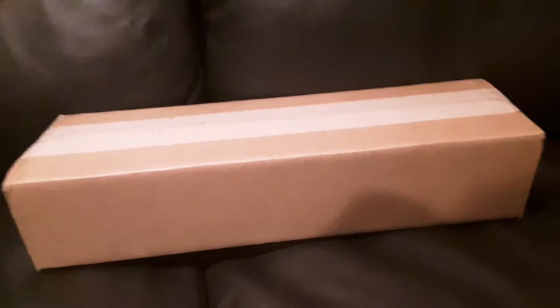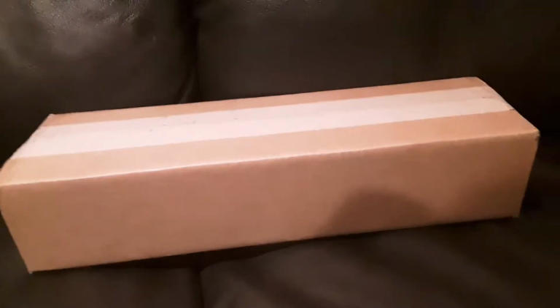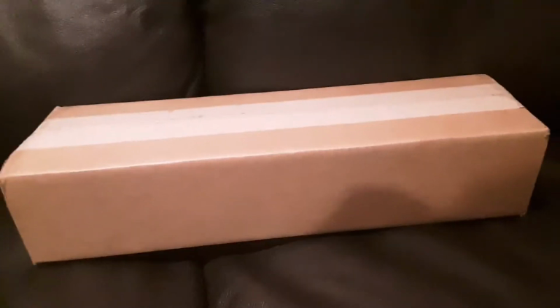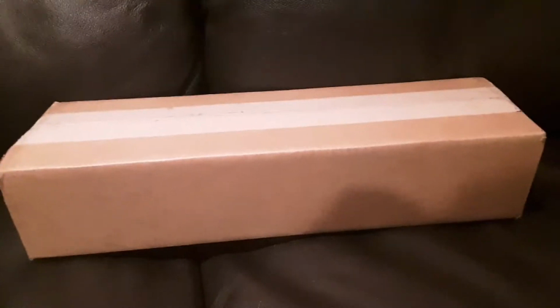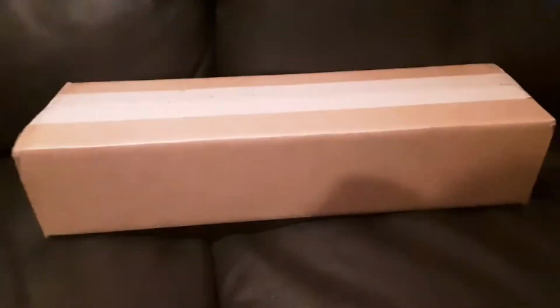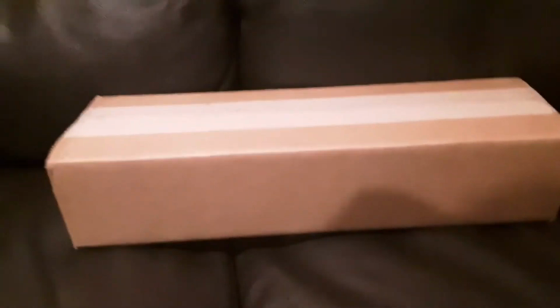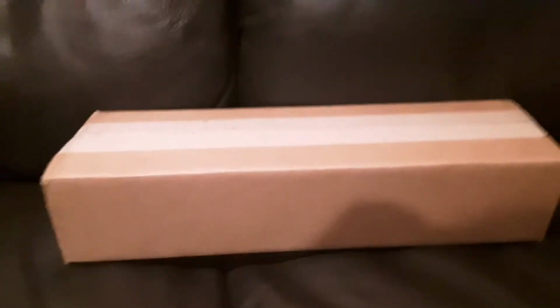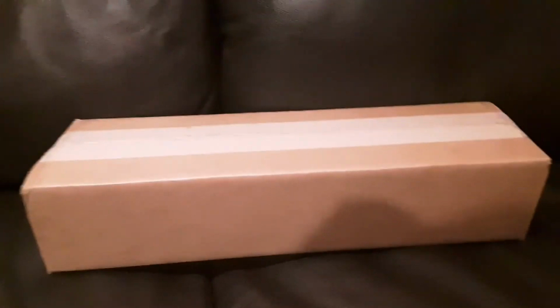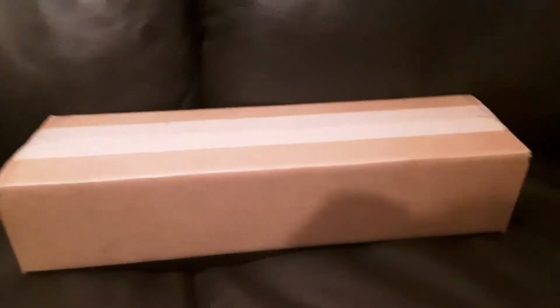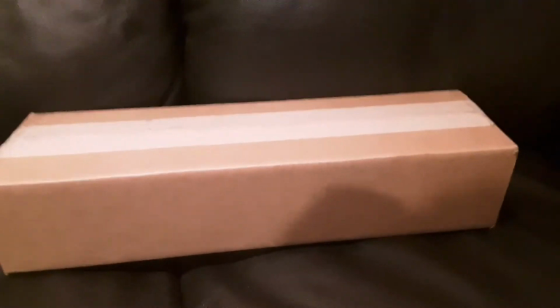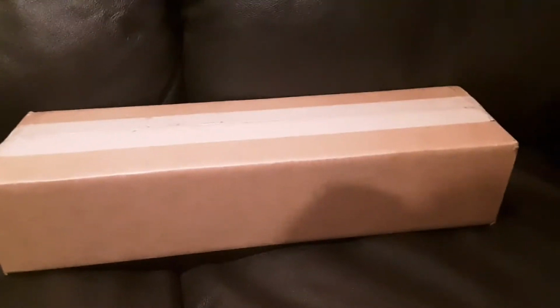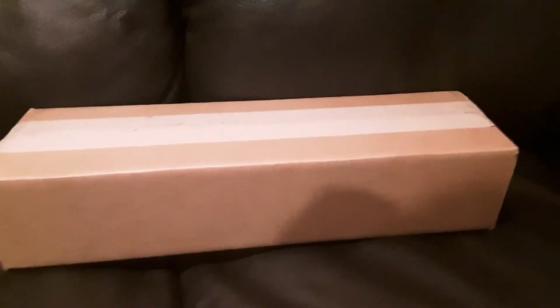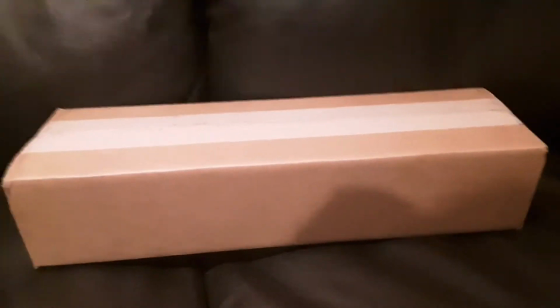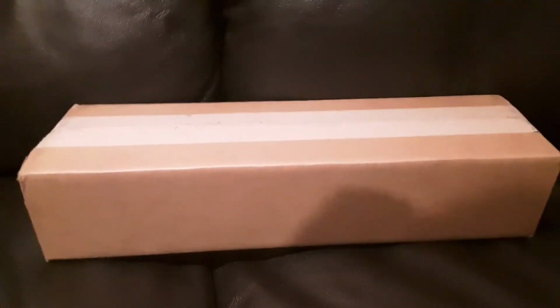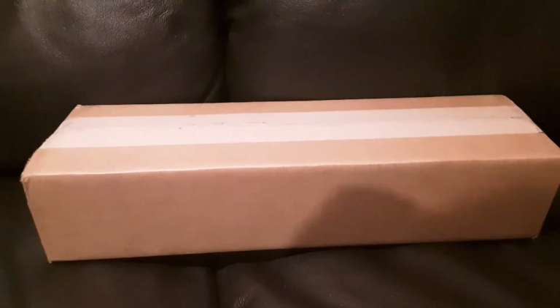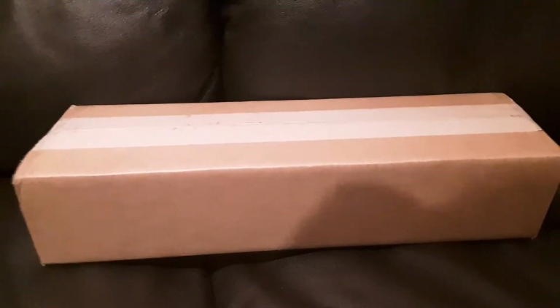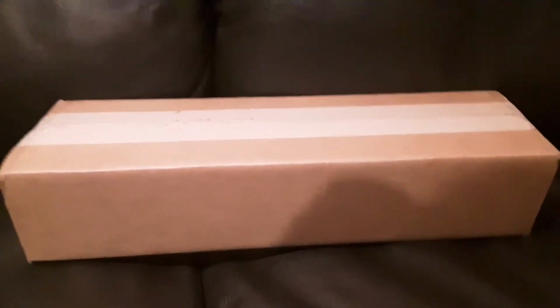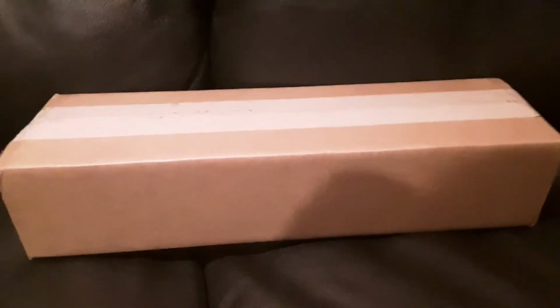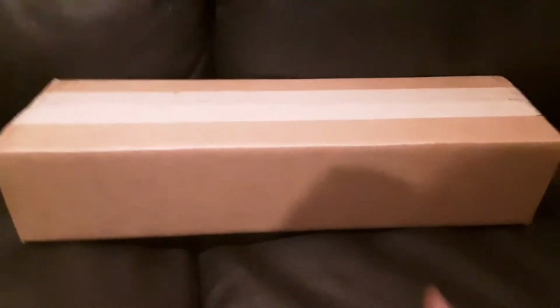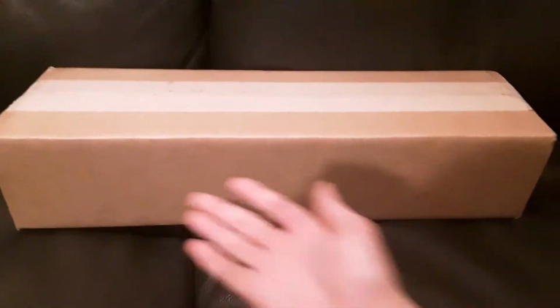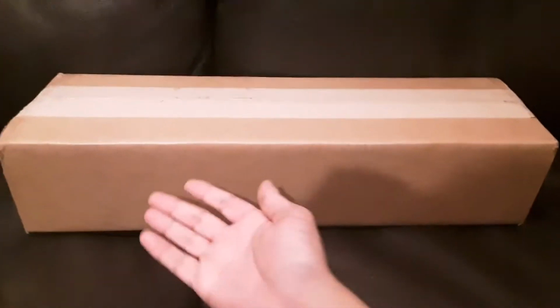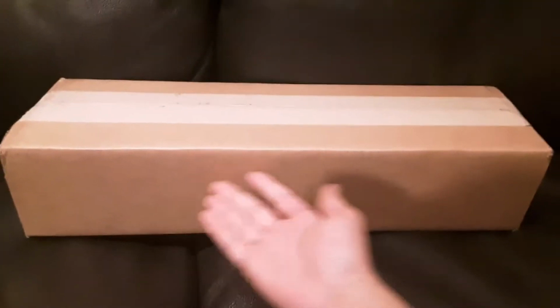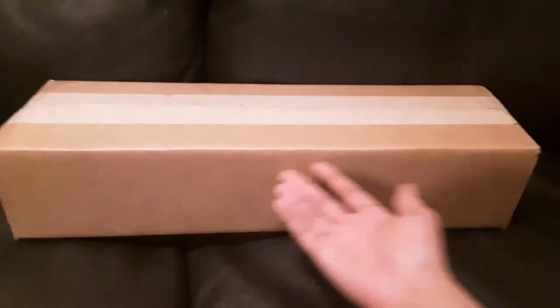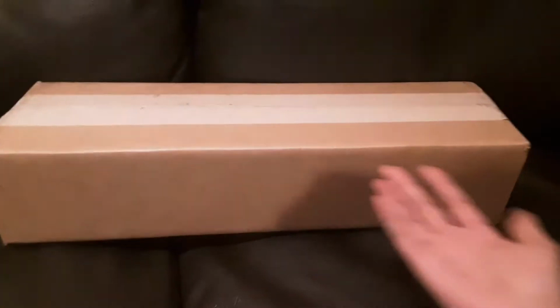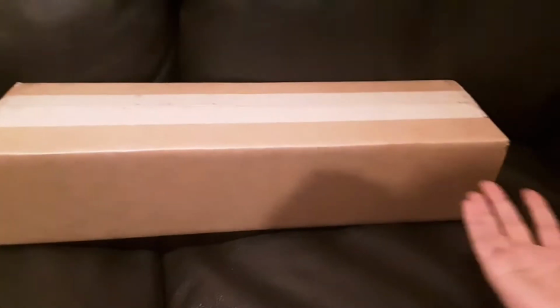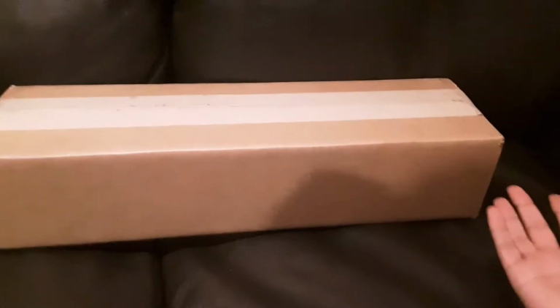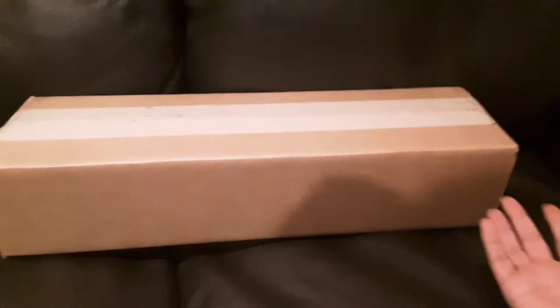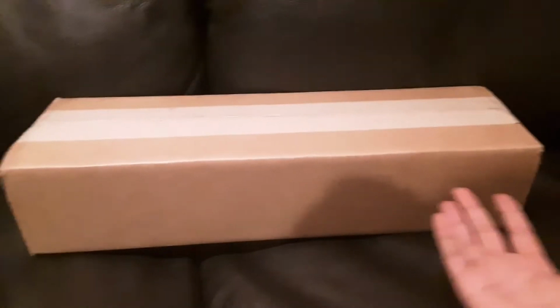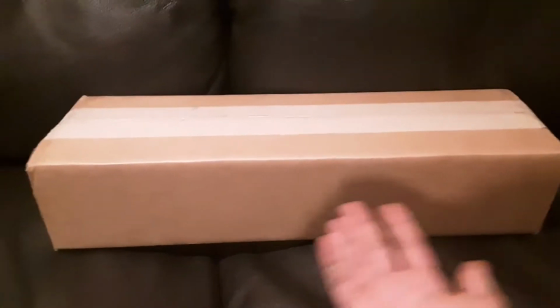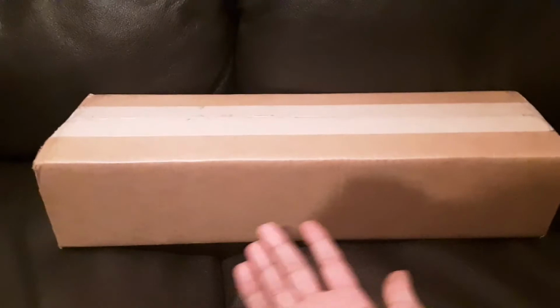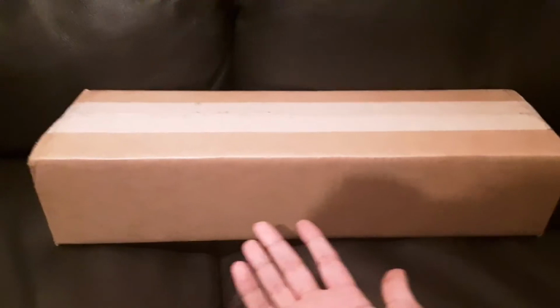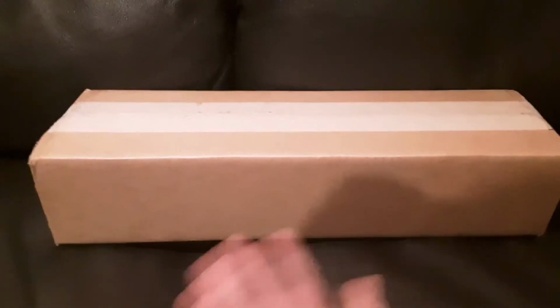Hello guys, and welcome to a new unboxing video. Today, we'll be taking a look at this tubular box.